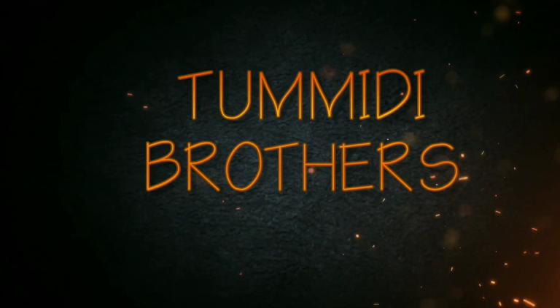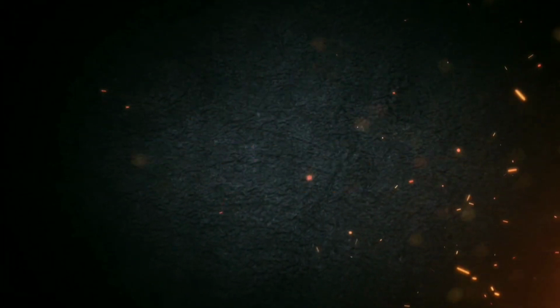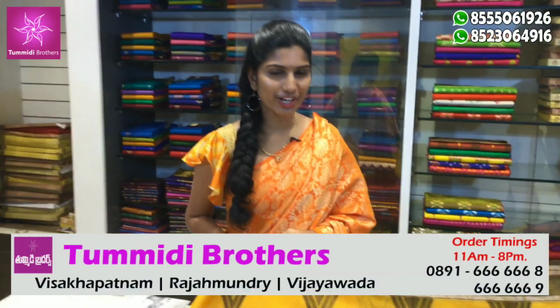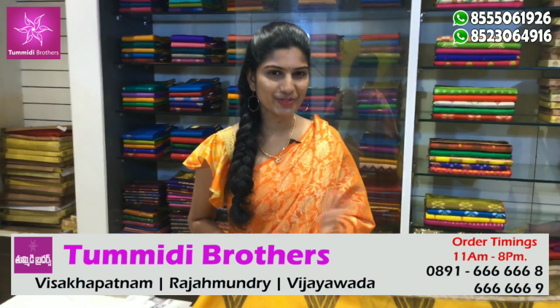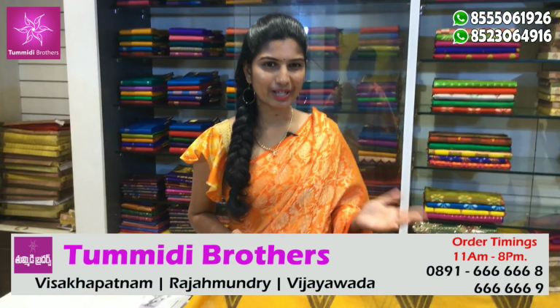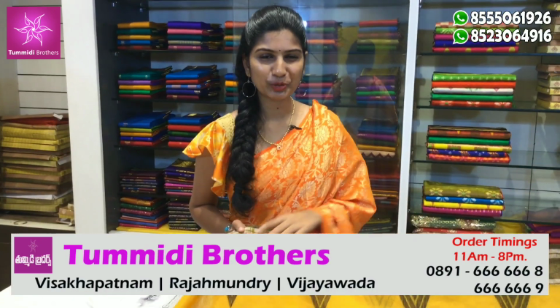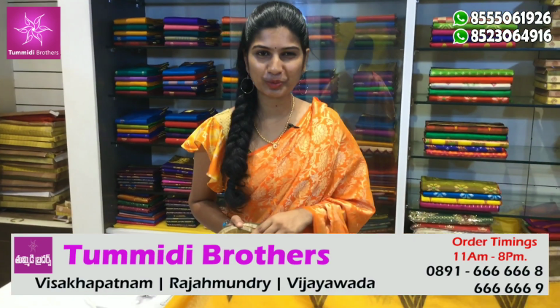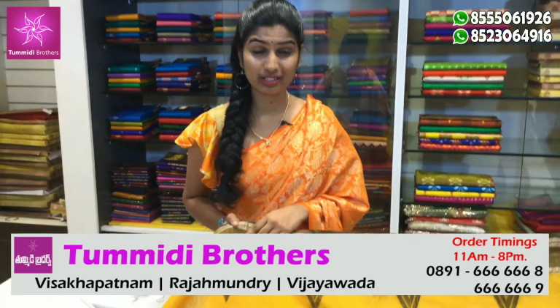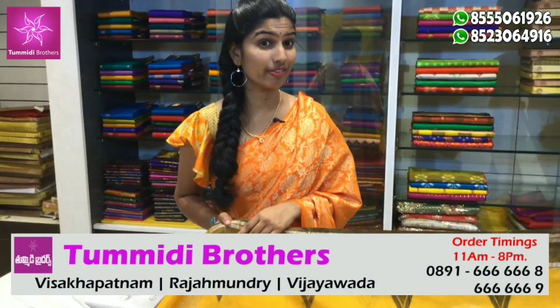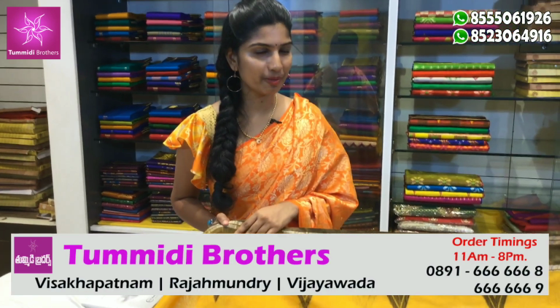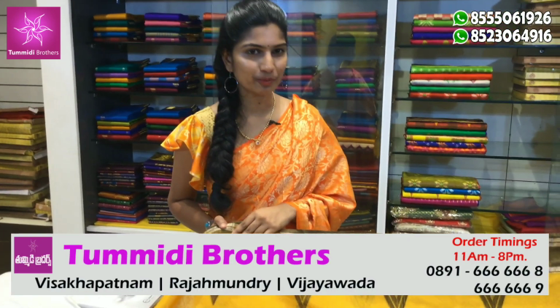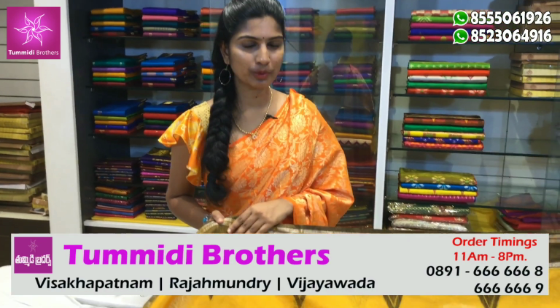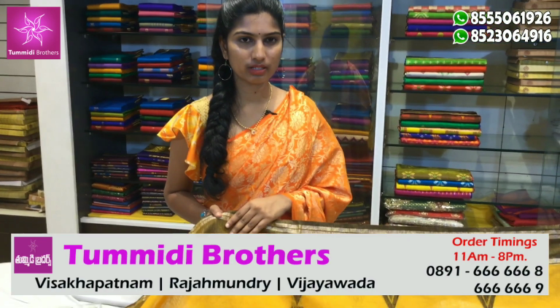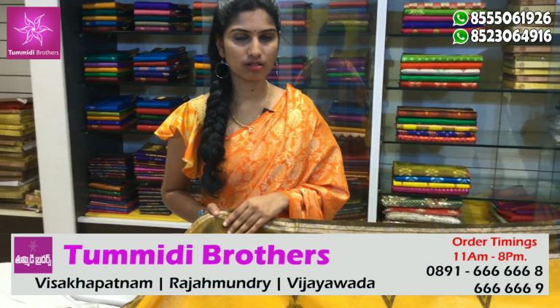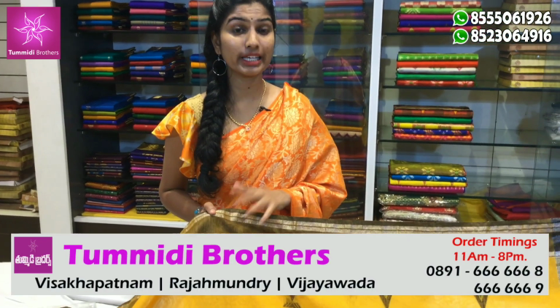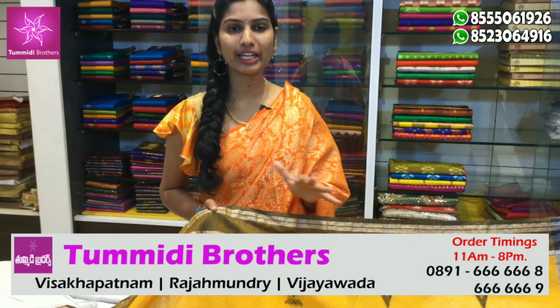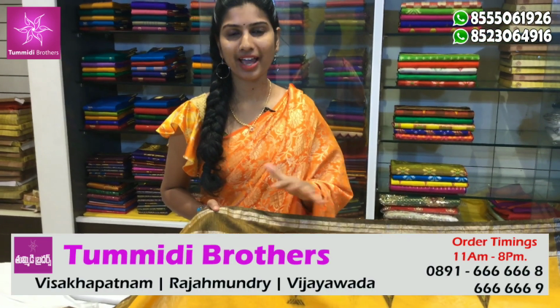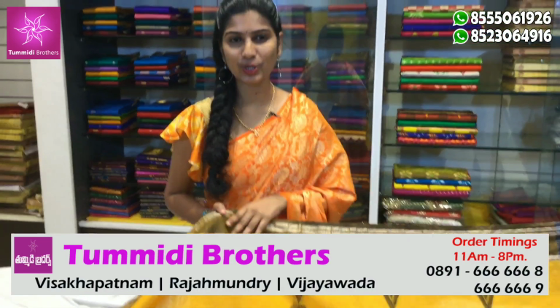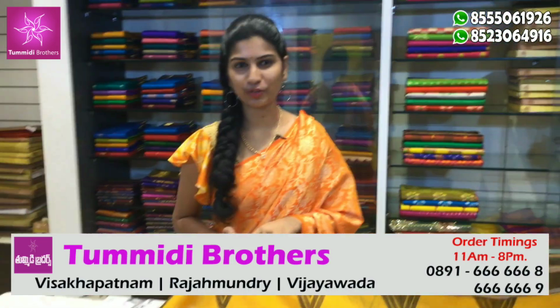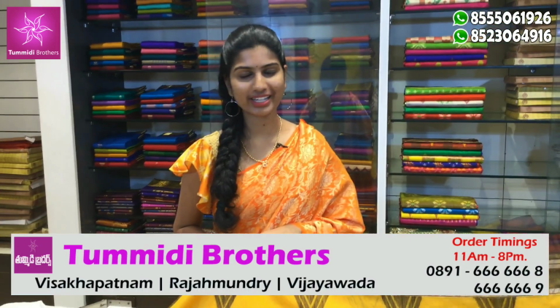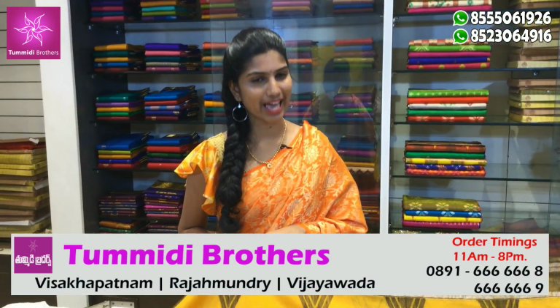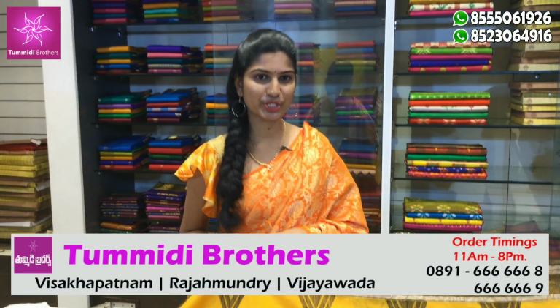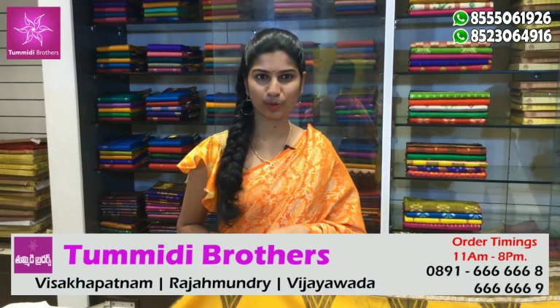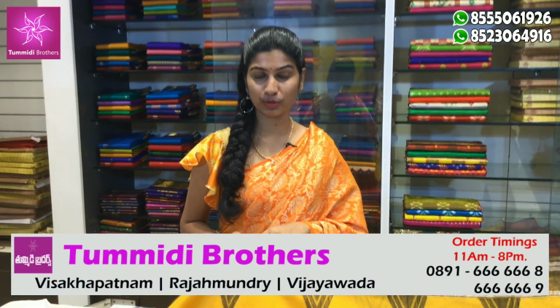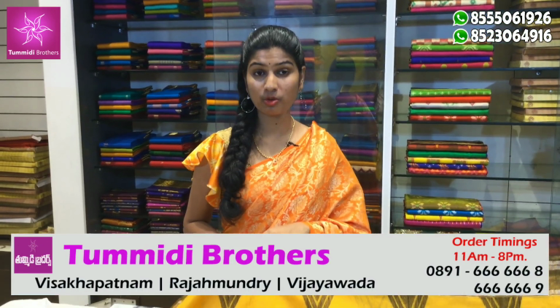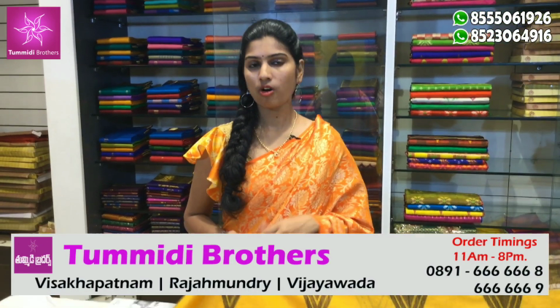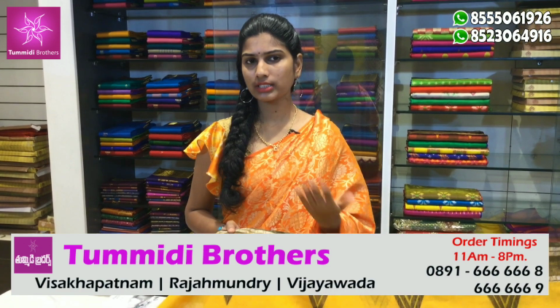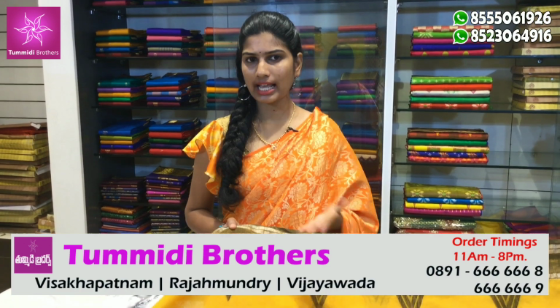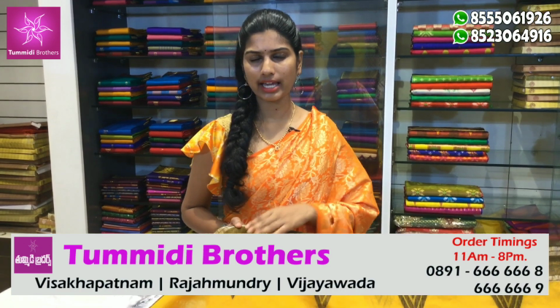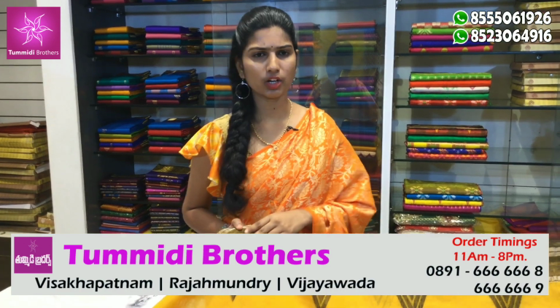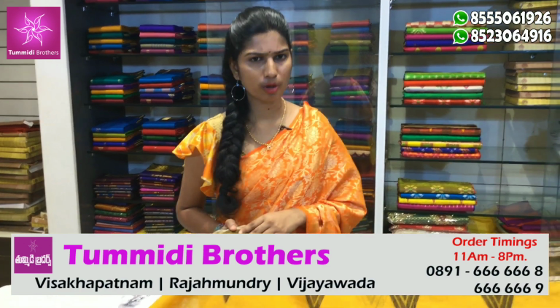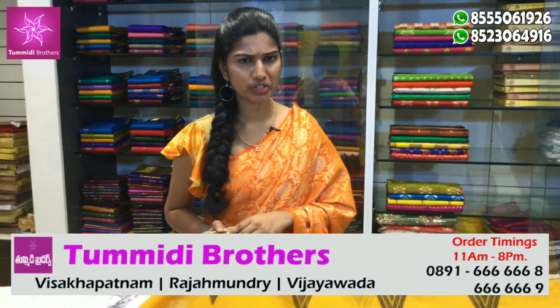Hello viewers, welcome to Thumdi Brothers. We are going to show you very fancy fans. We are going to show you the same color combinations.